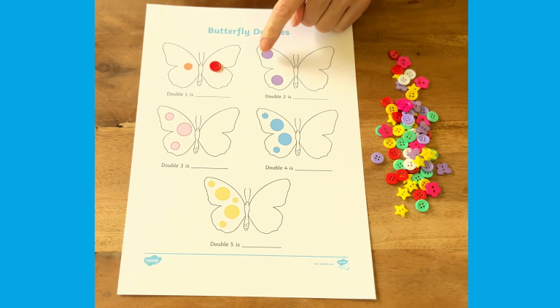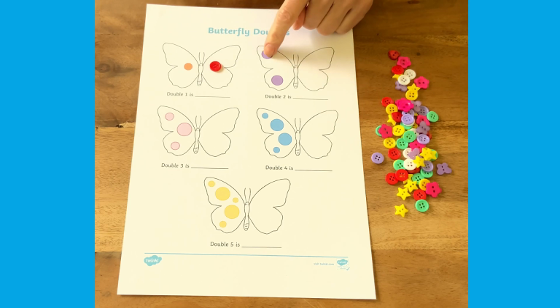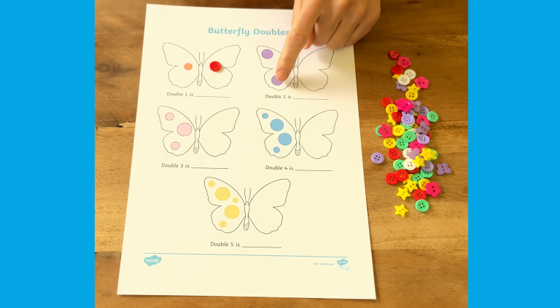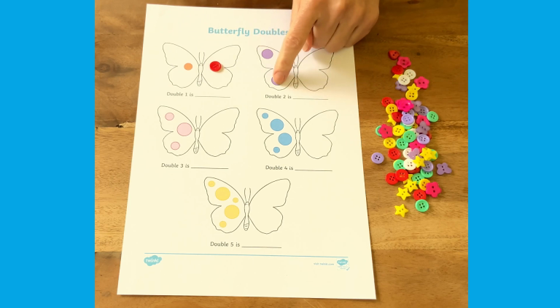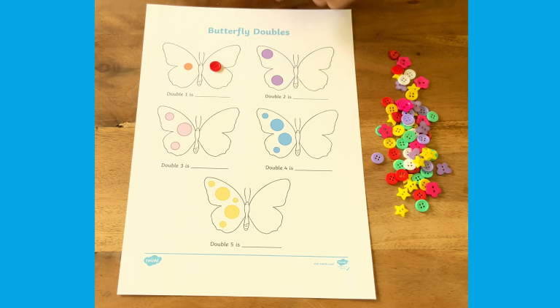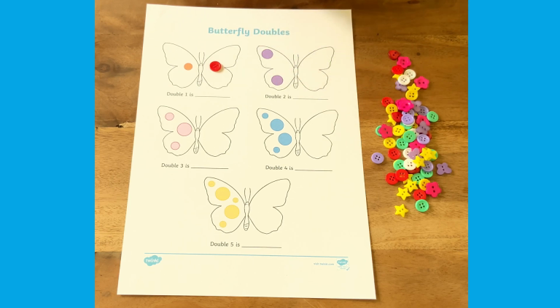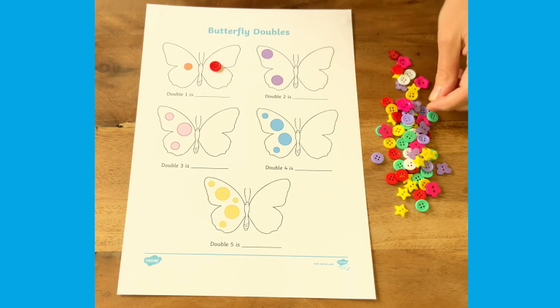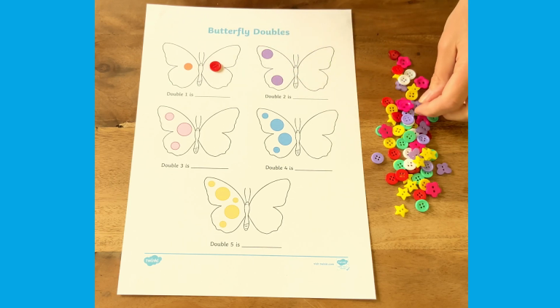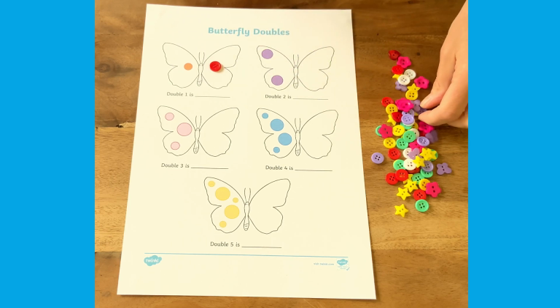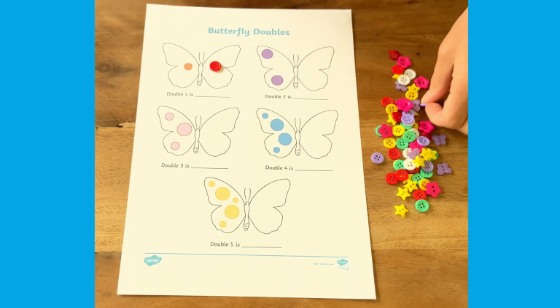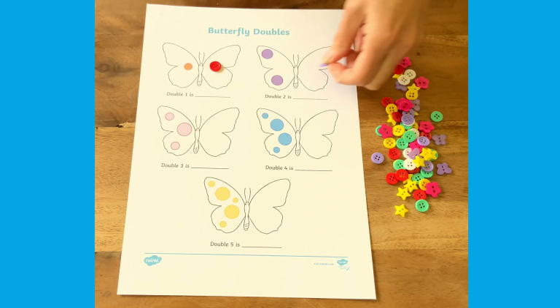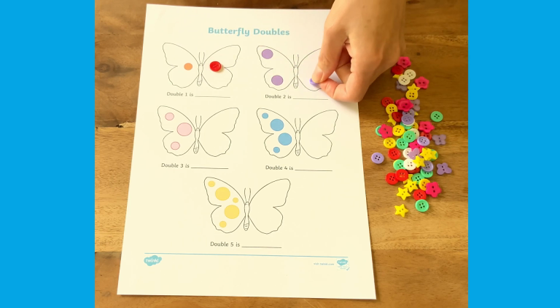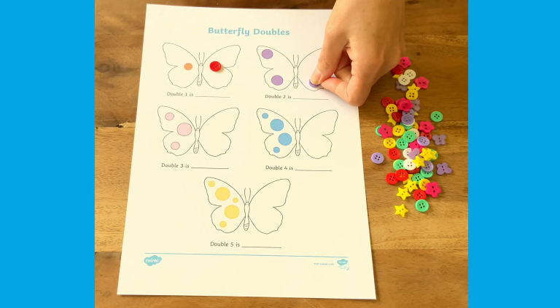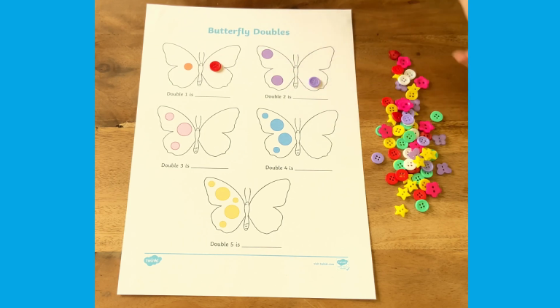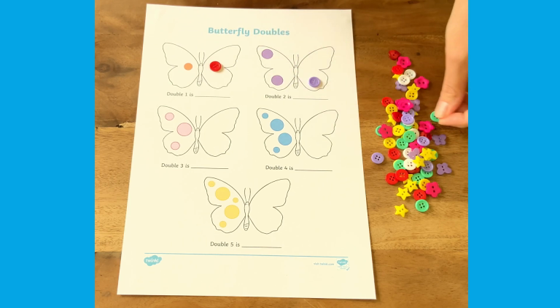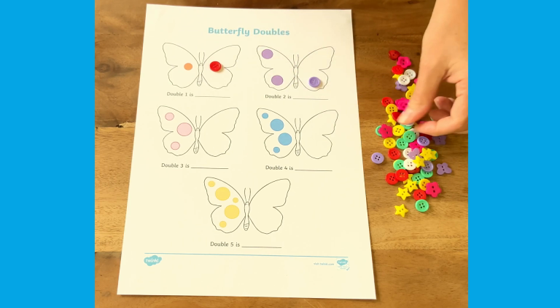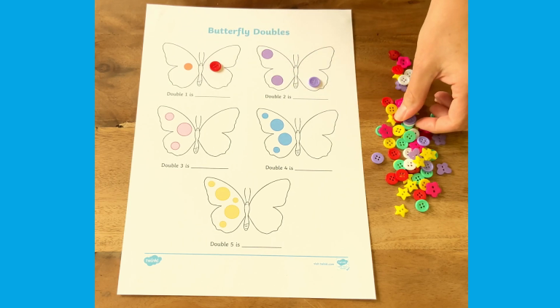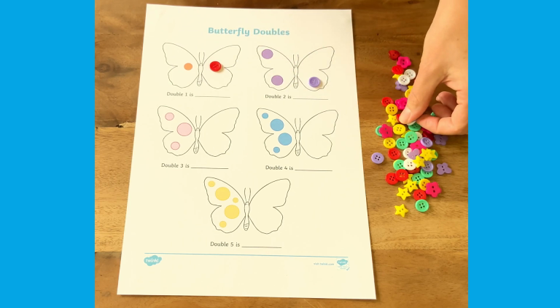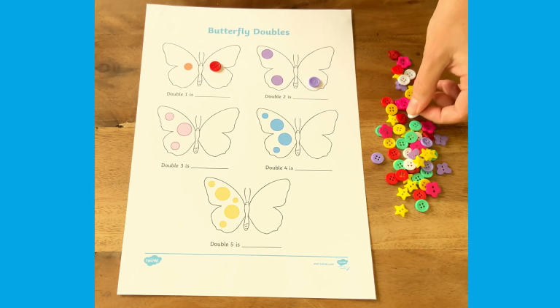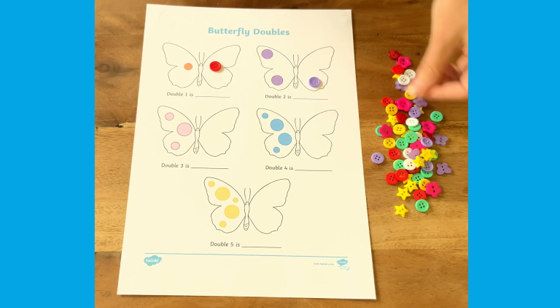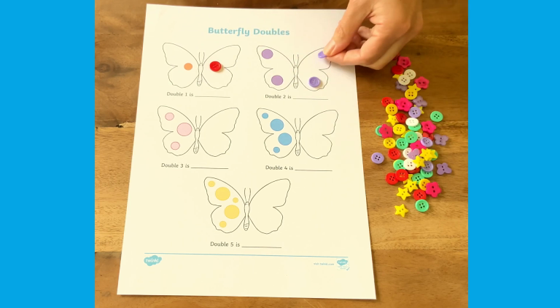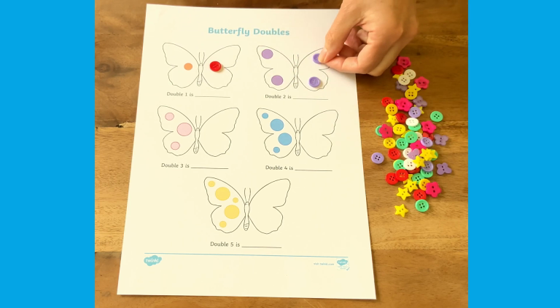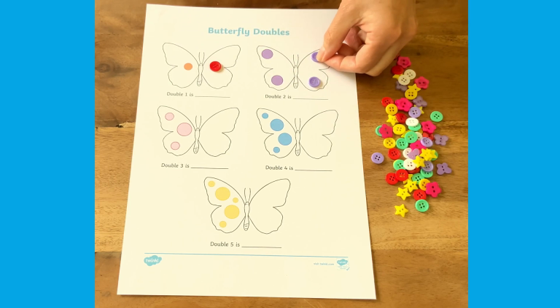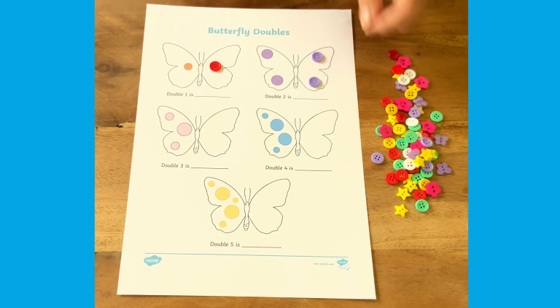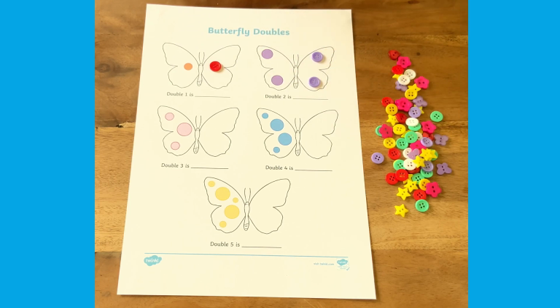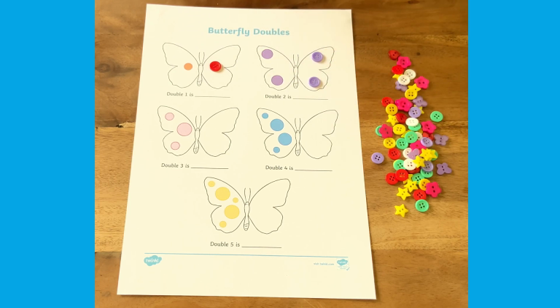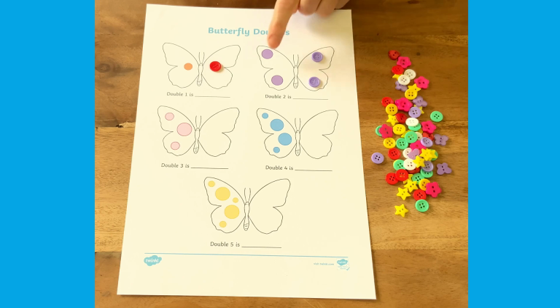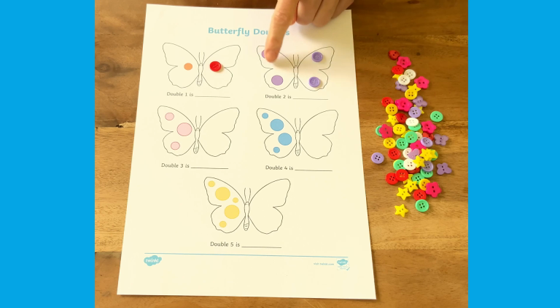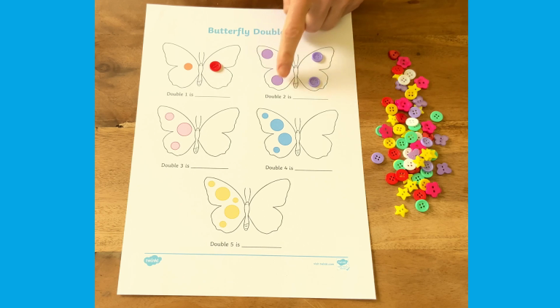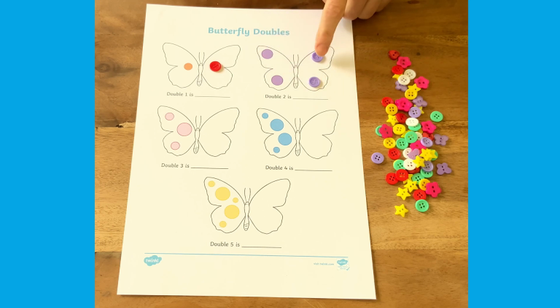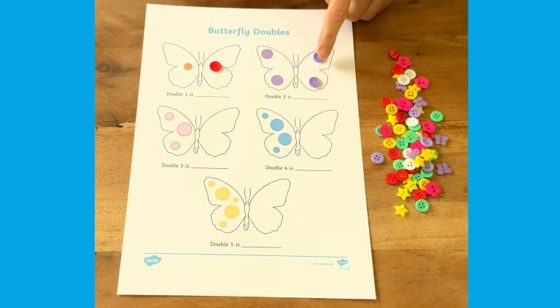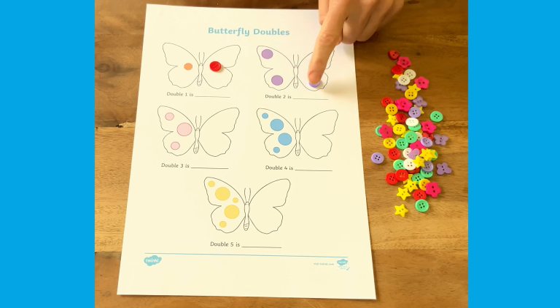Two spots, two more — double two is four.